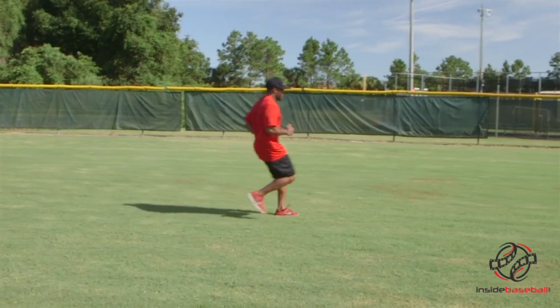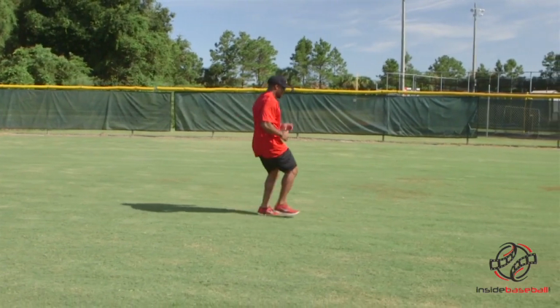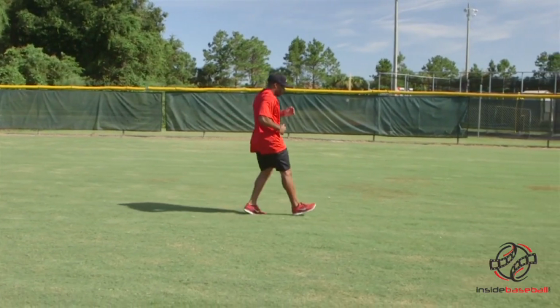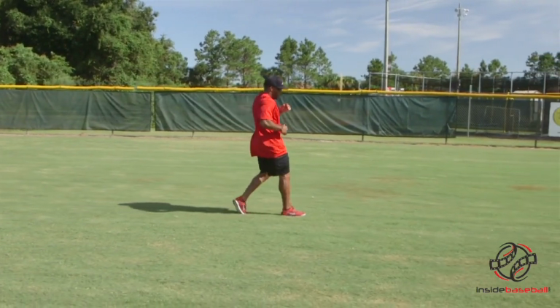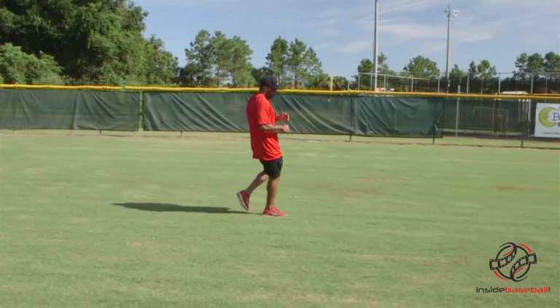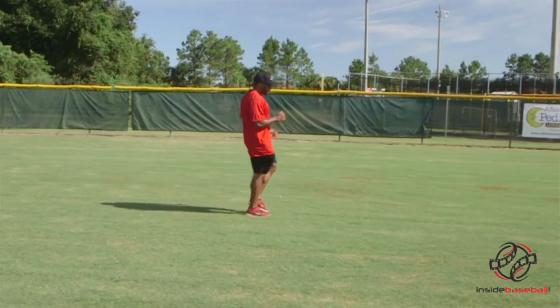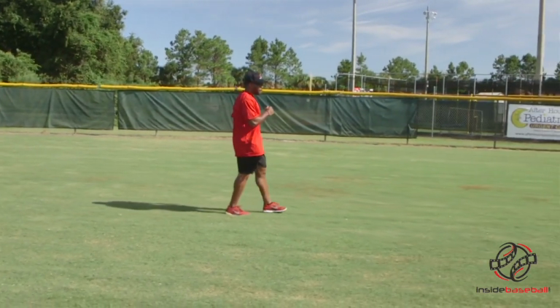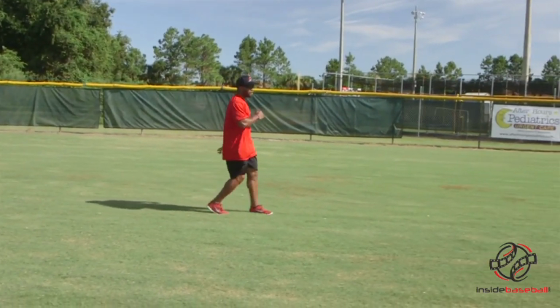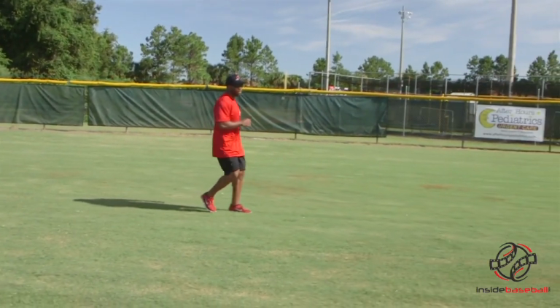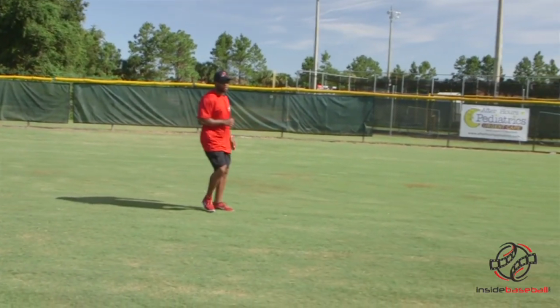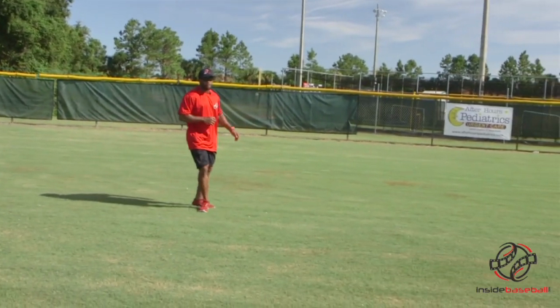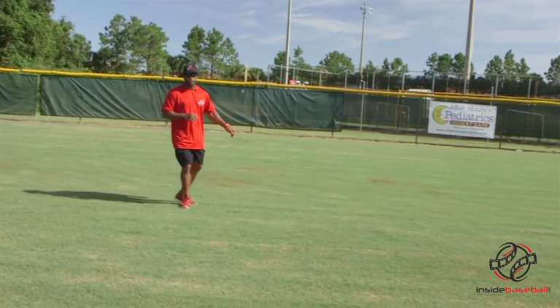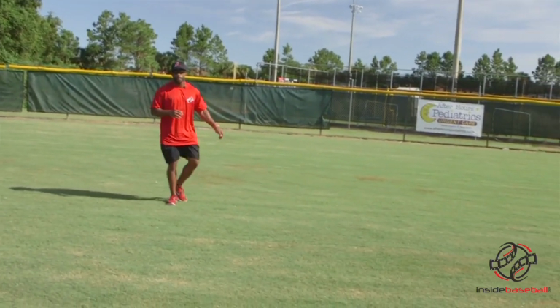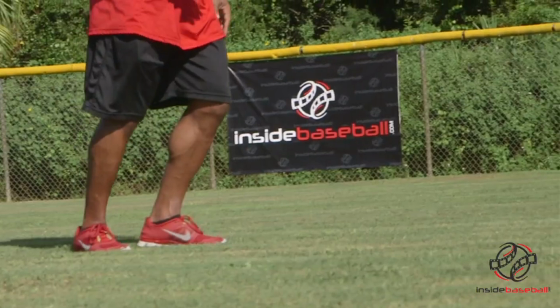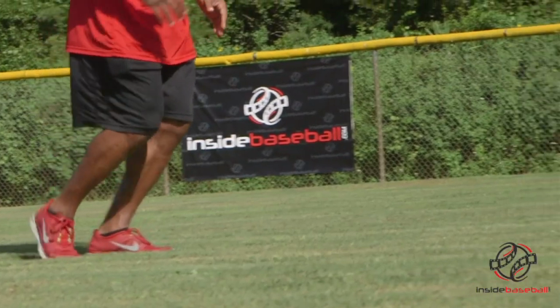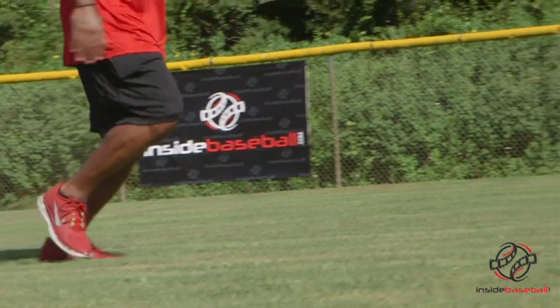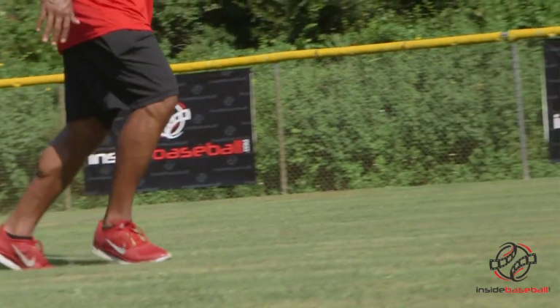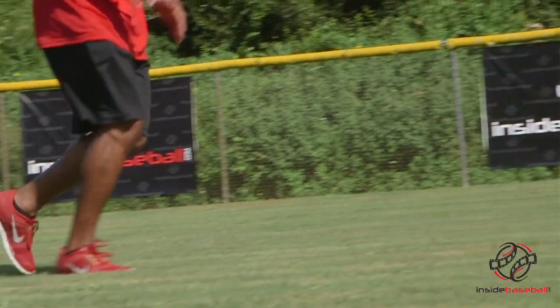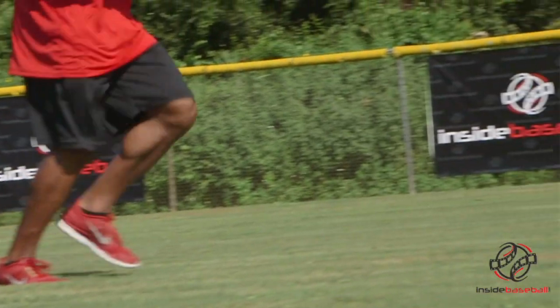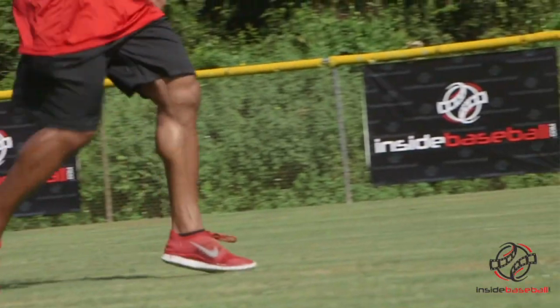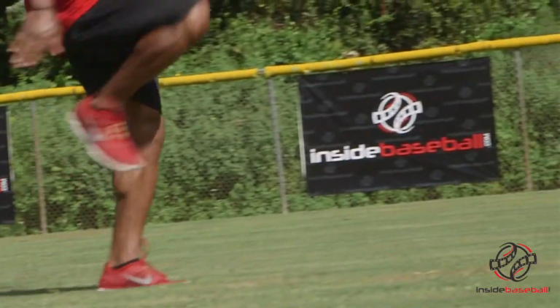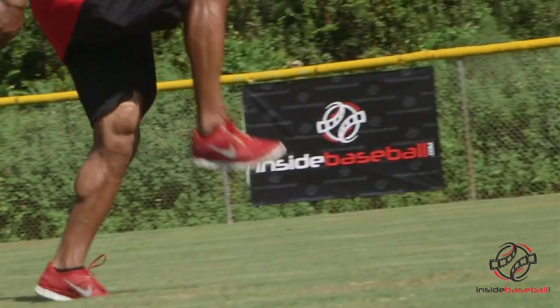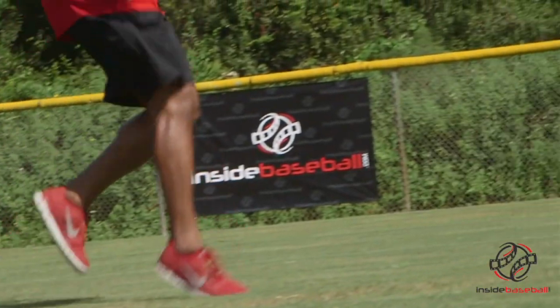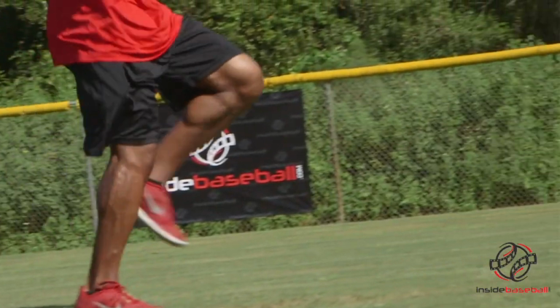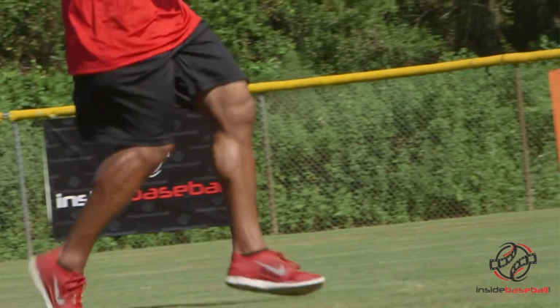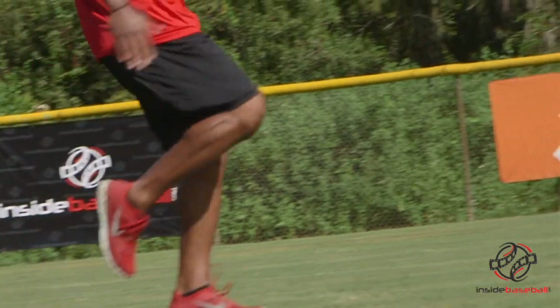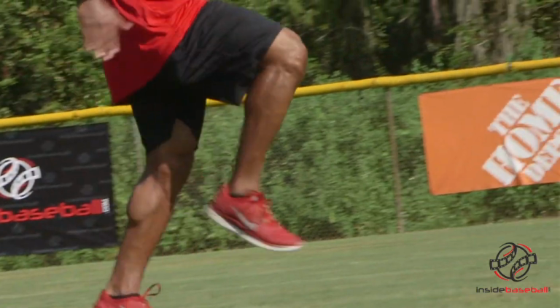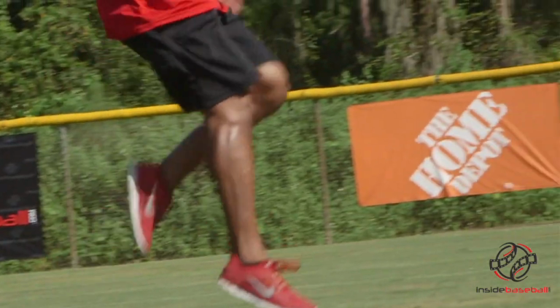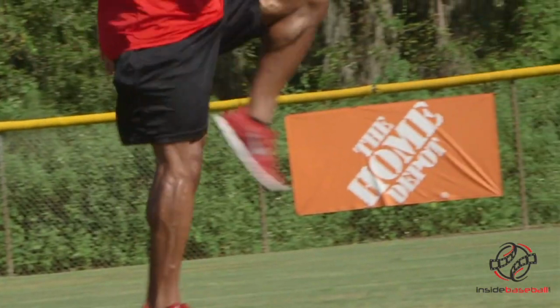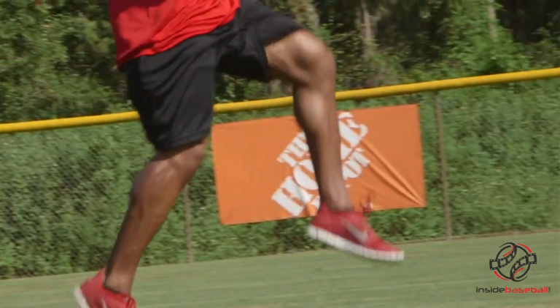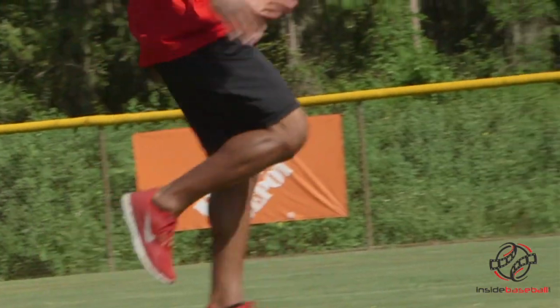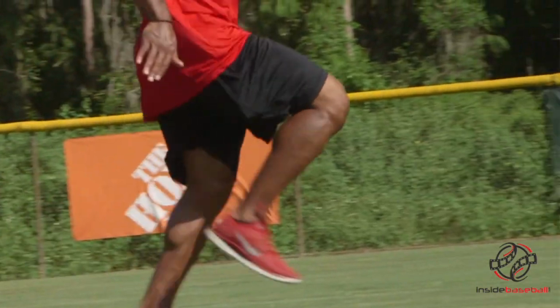Notice that when my feet come up, my heels get extremely close or right onto my butt while keeping the forward lean.